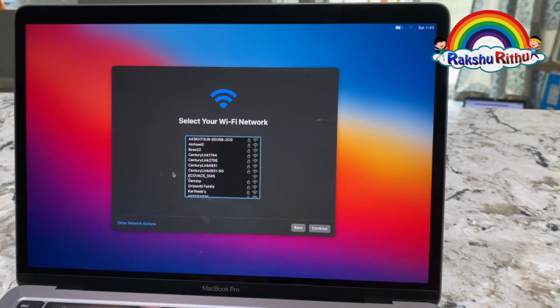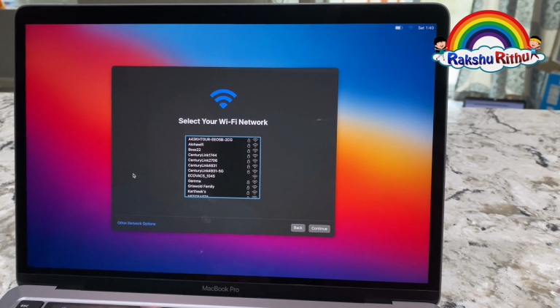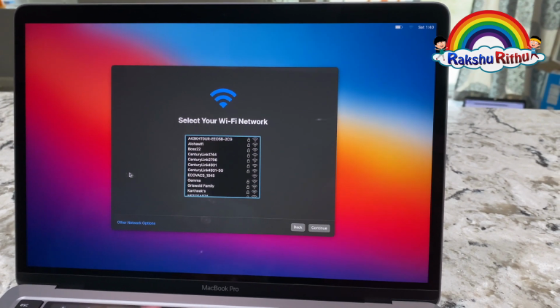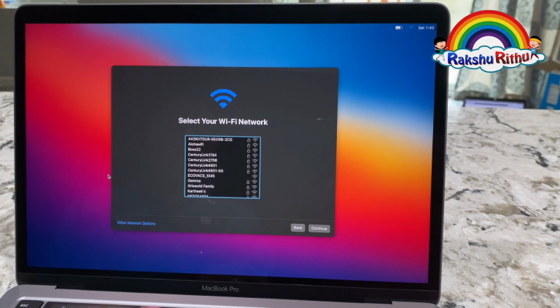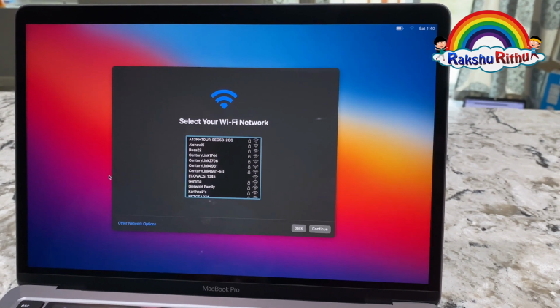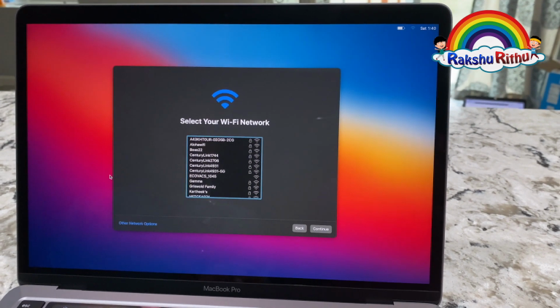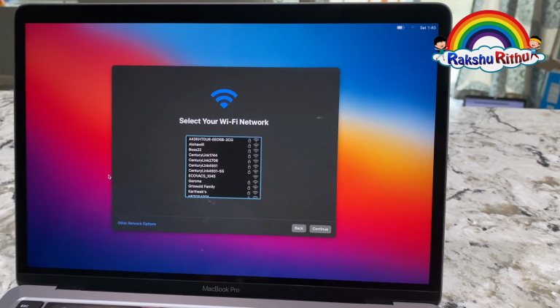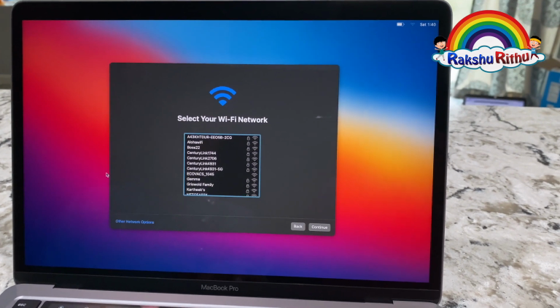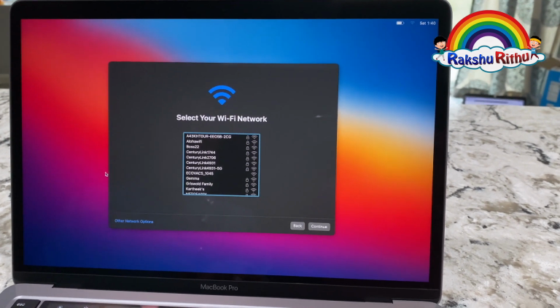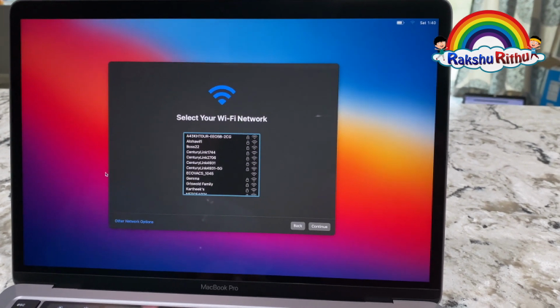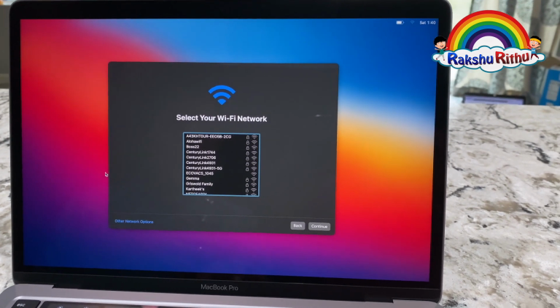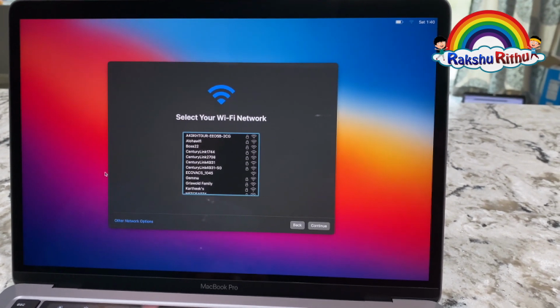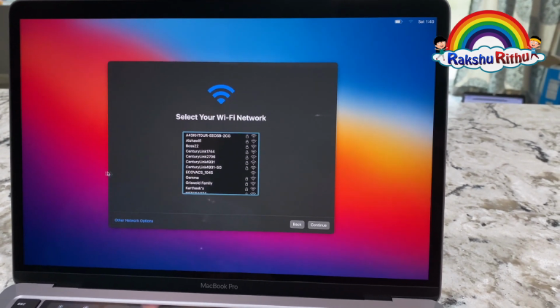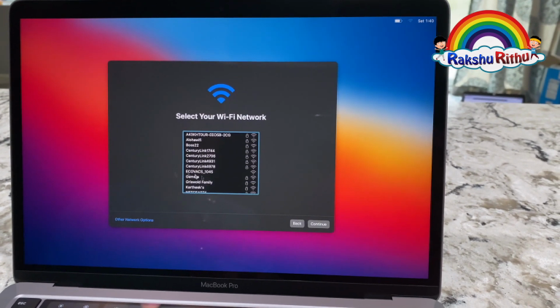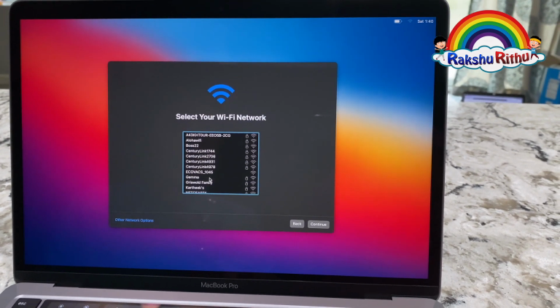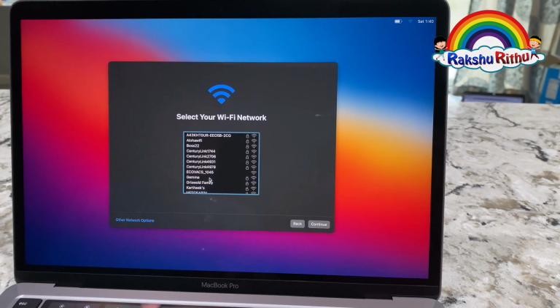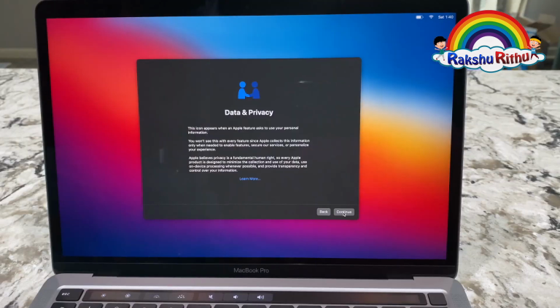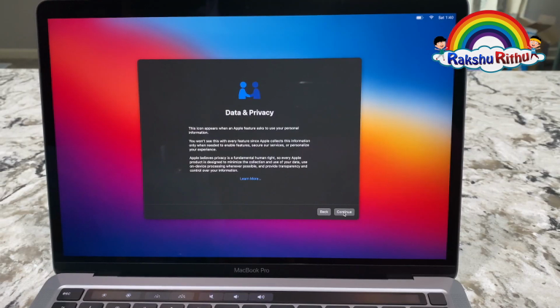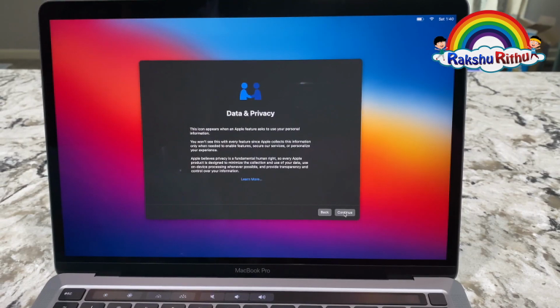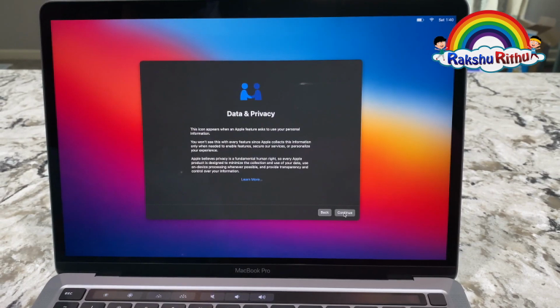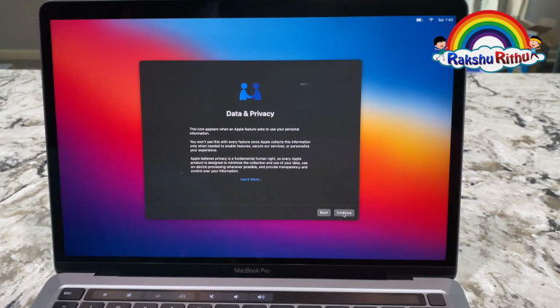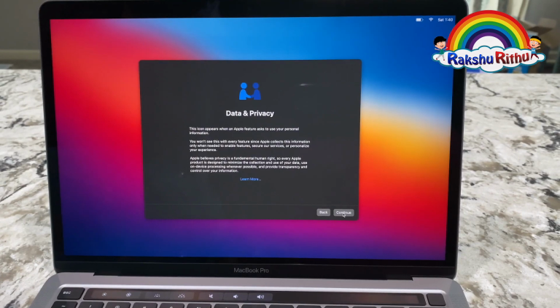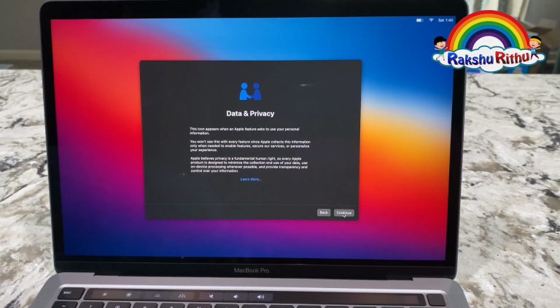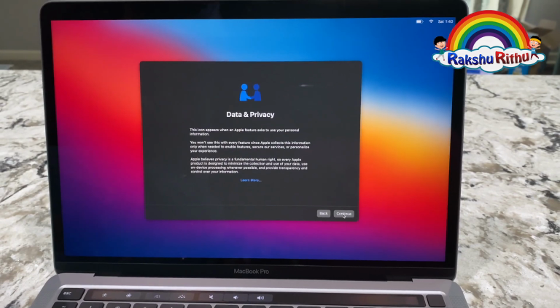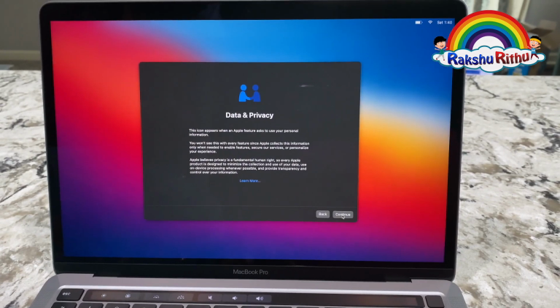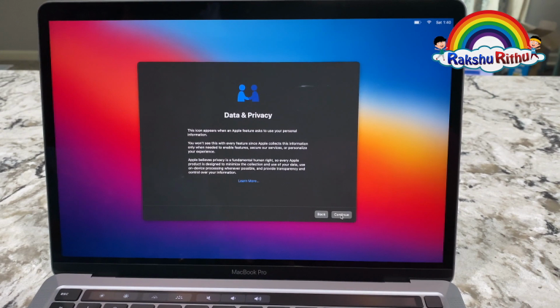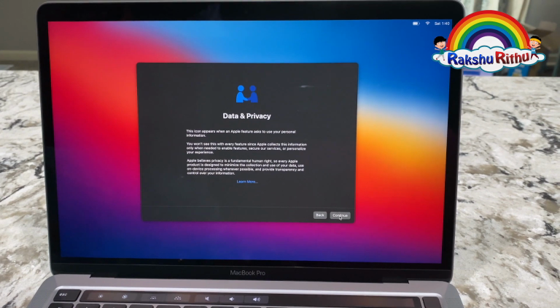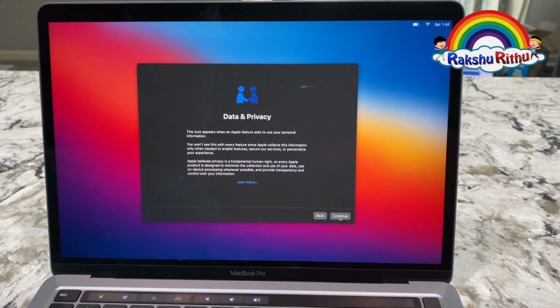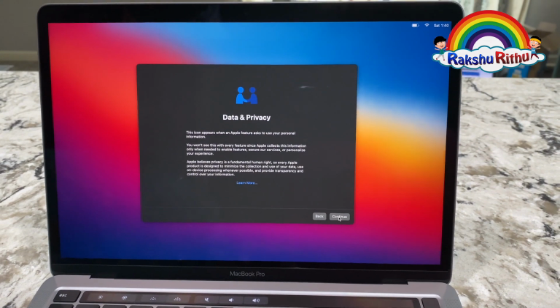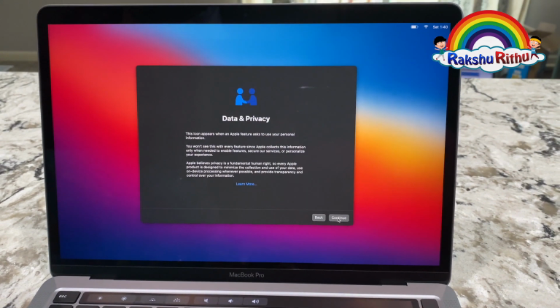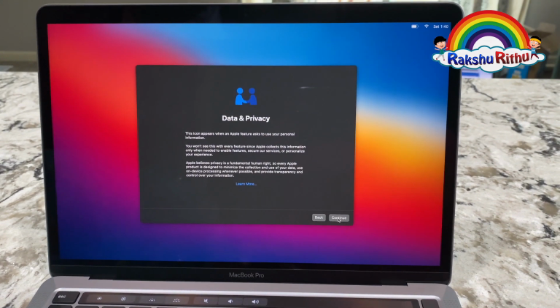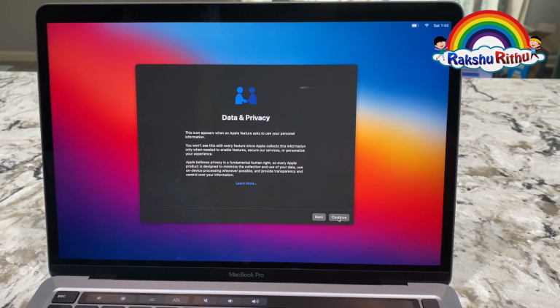It's asking for your Wi-Fi network. And it's data and privacy — I'm clicking continue.